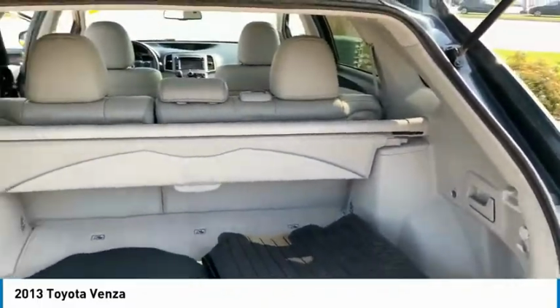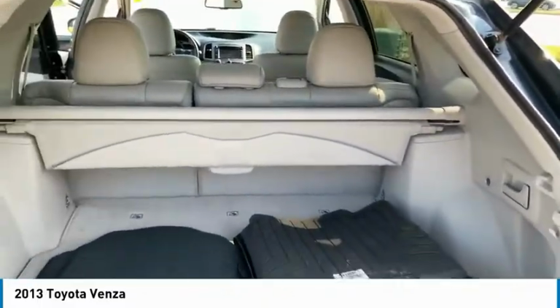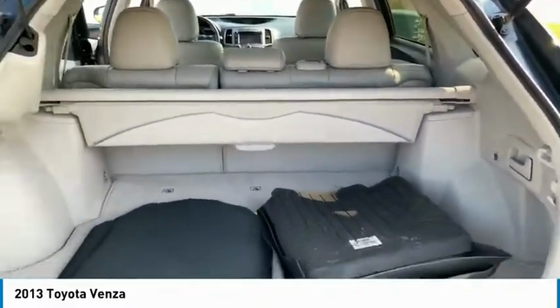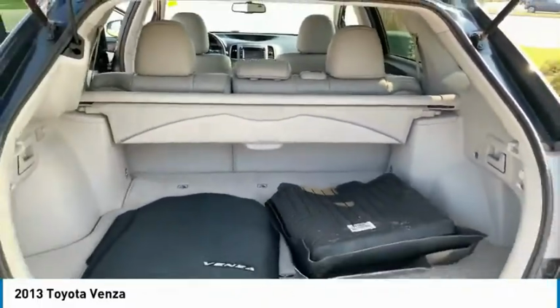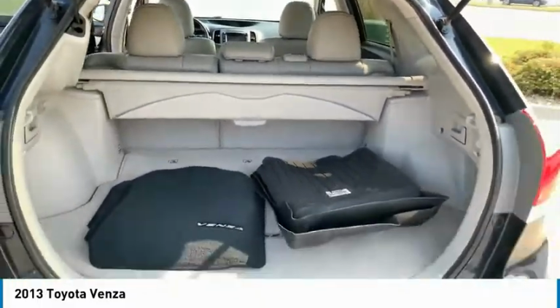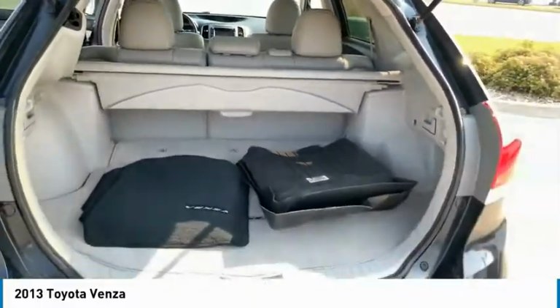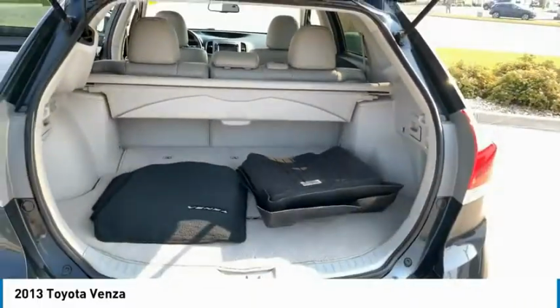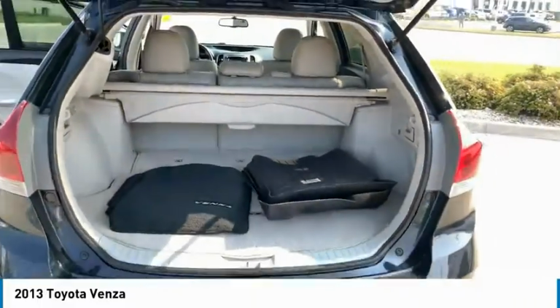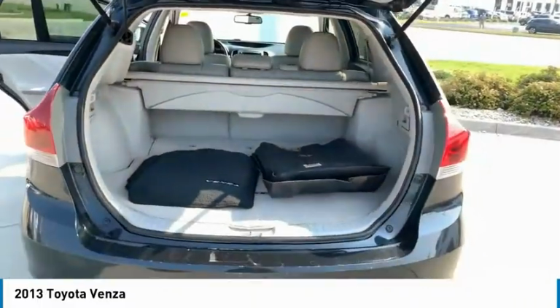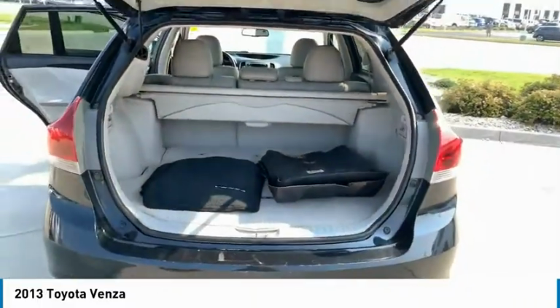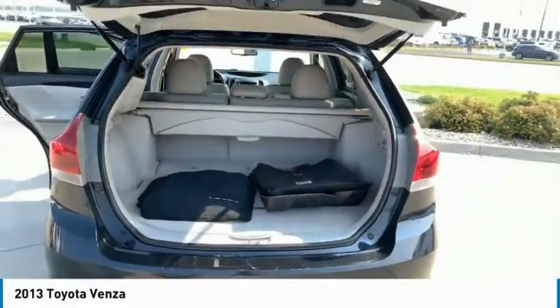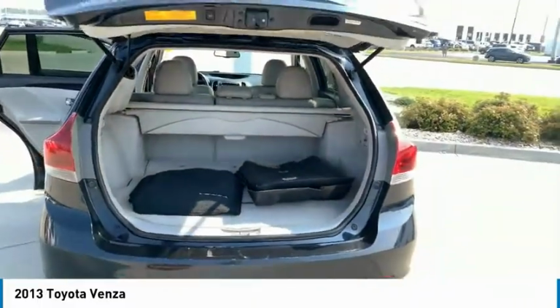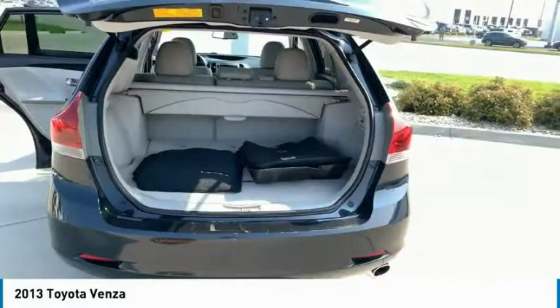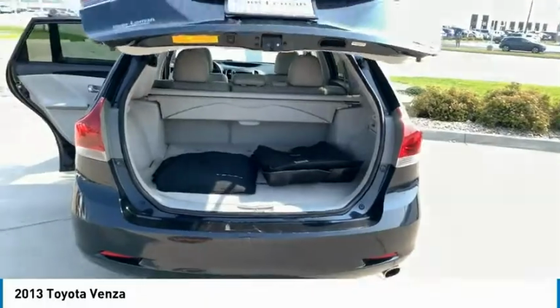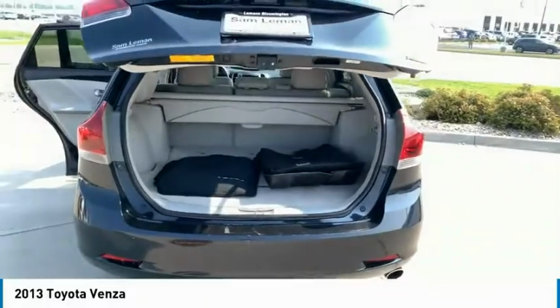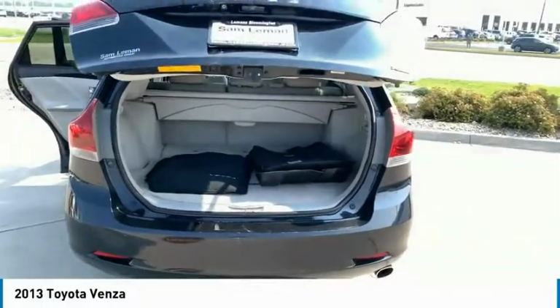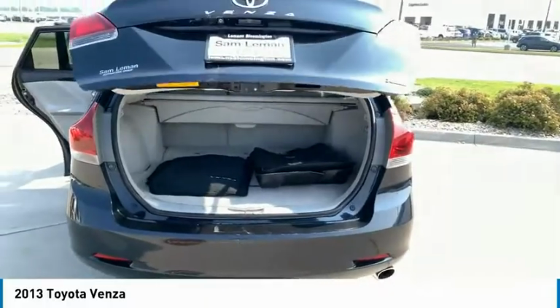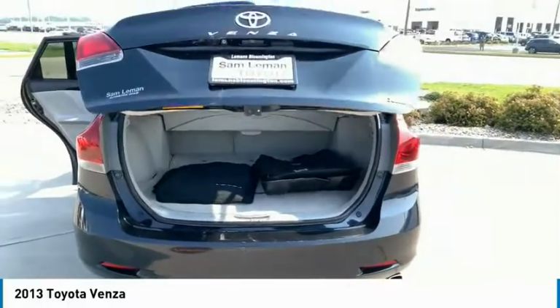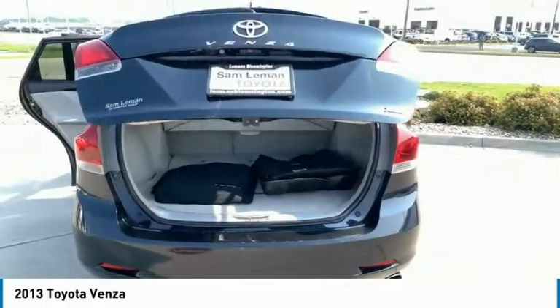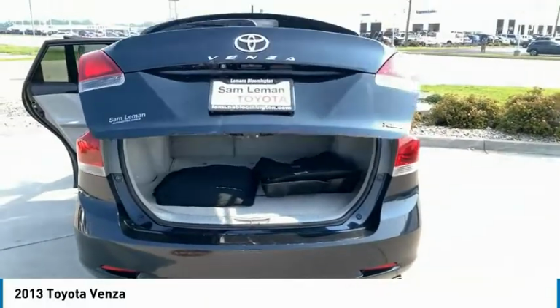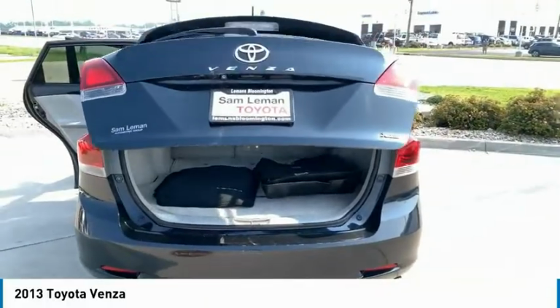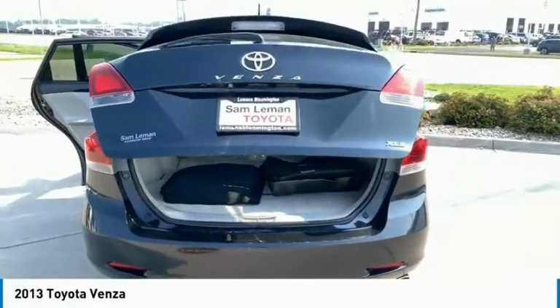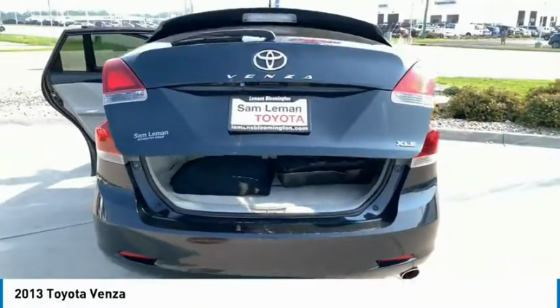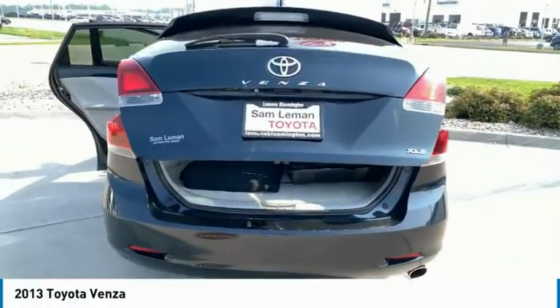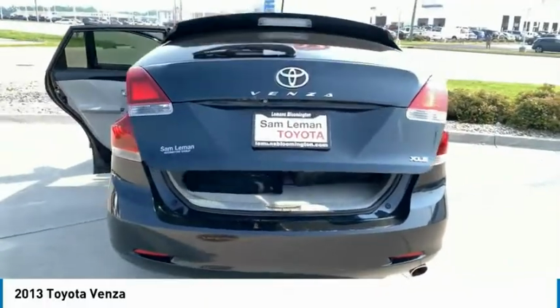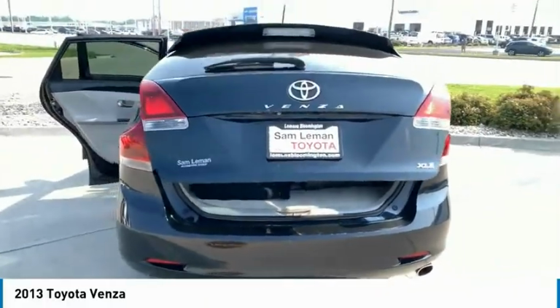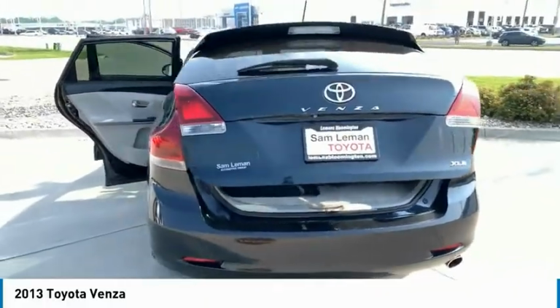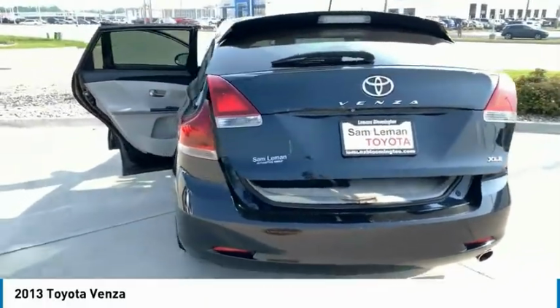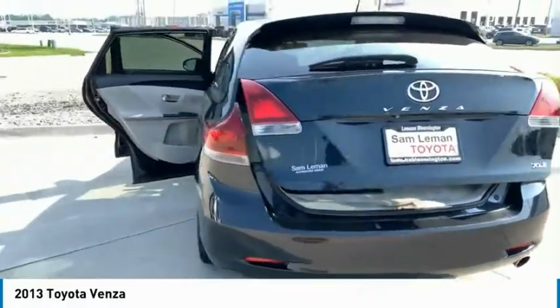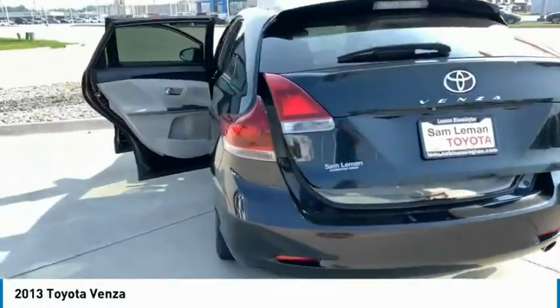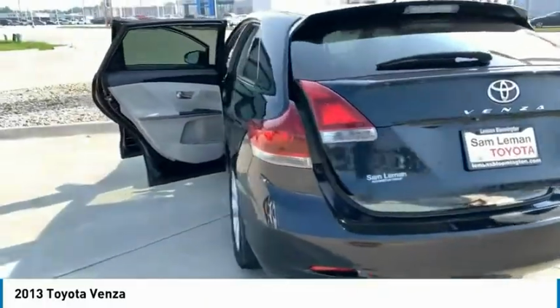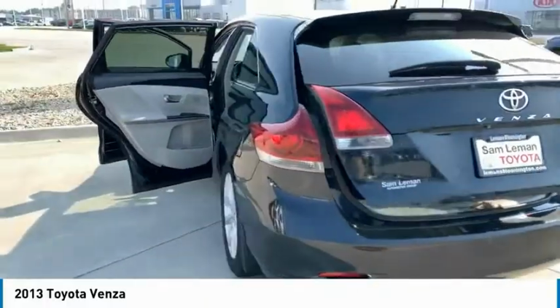Tire pressure monitor, heated mirrors, aluminum wheels, rear spoiler, brake assist, stability control.